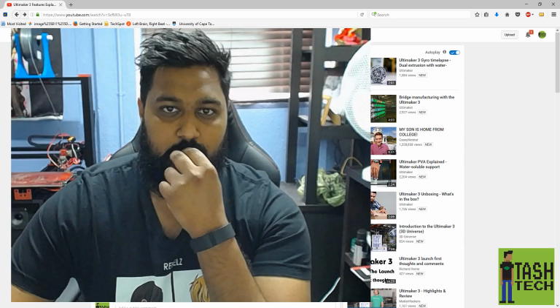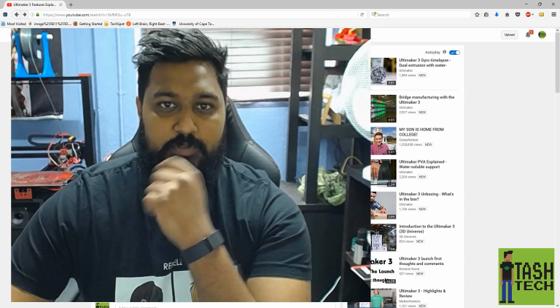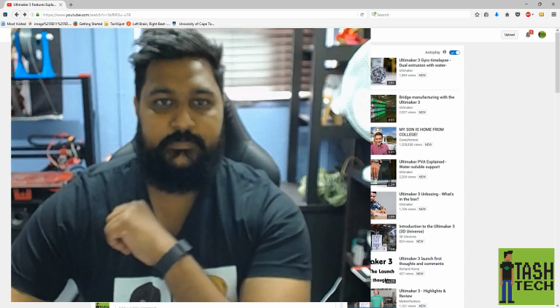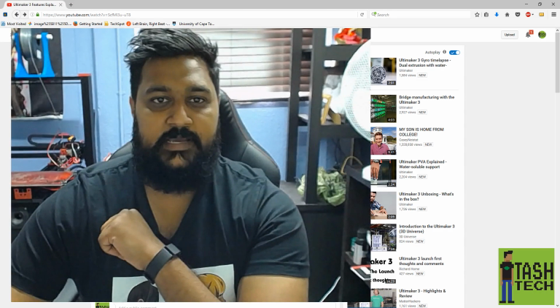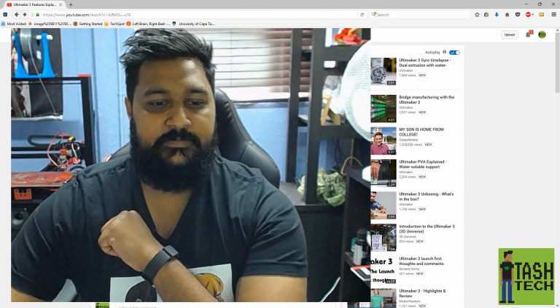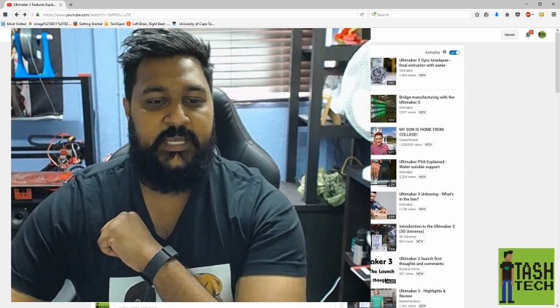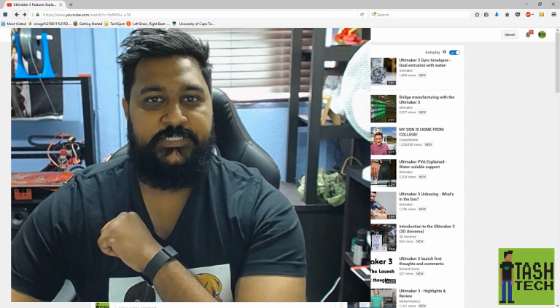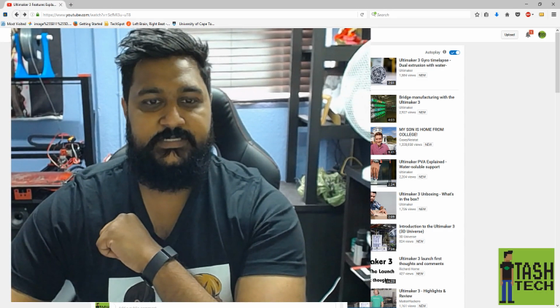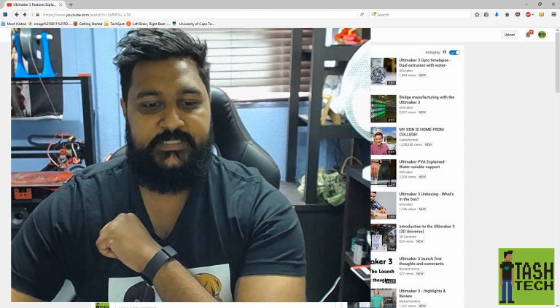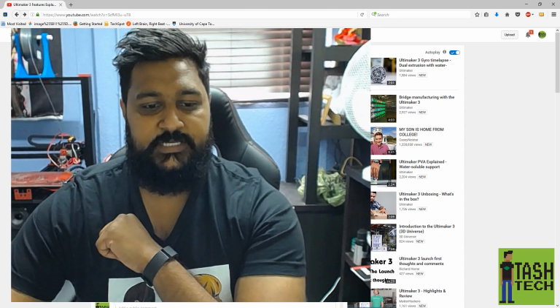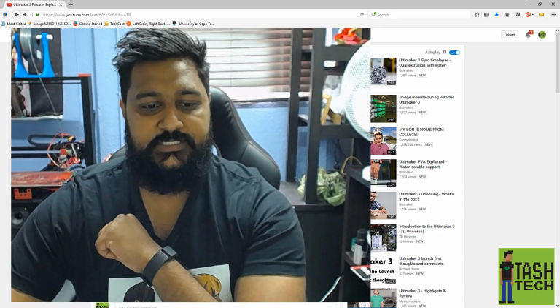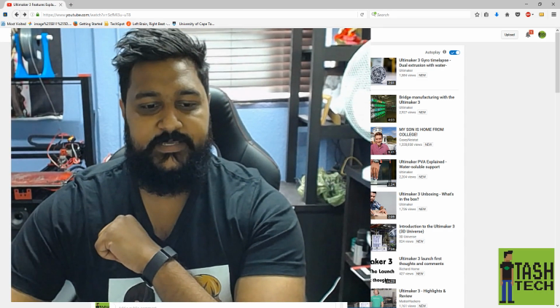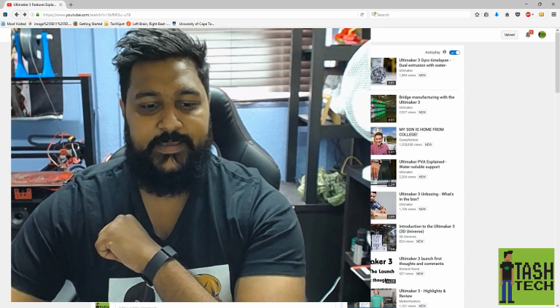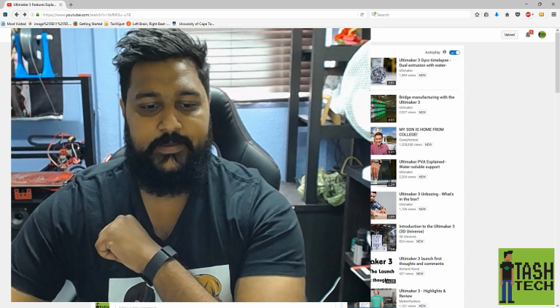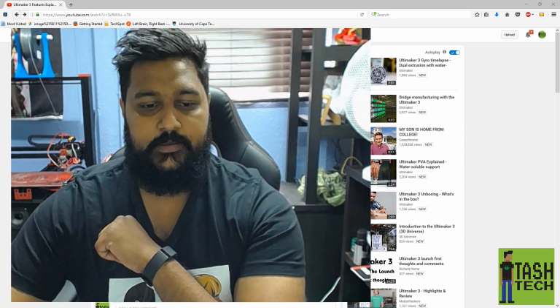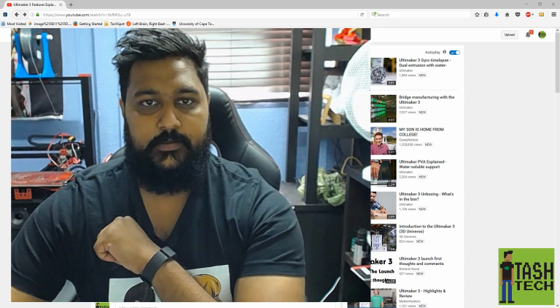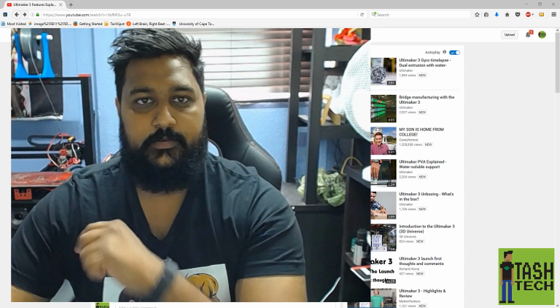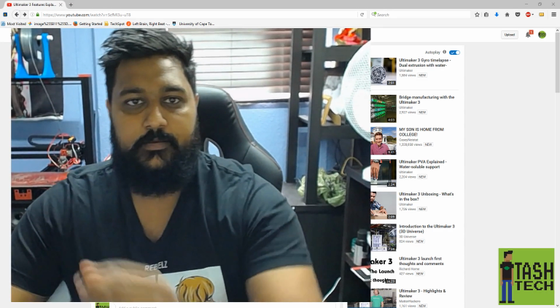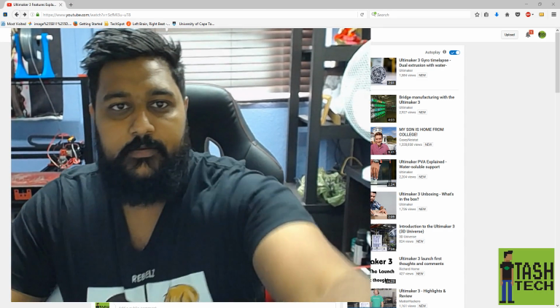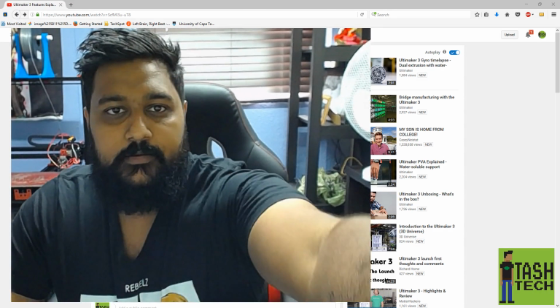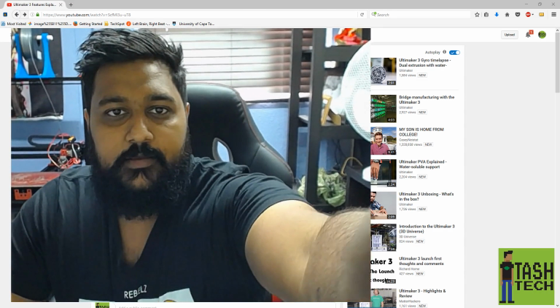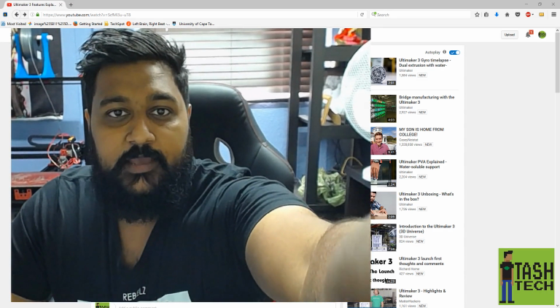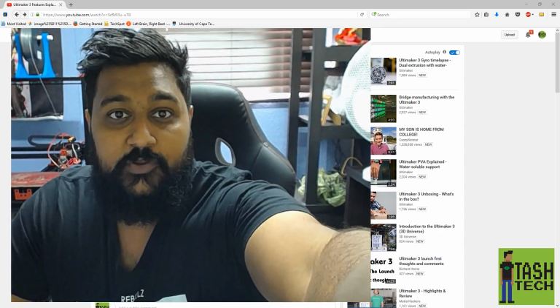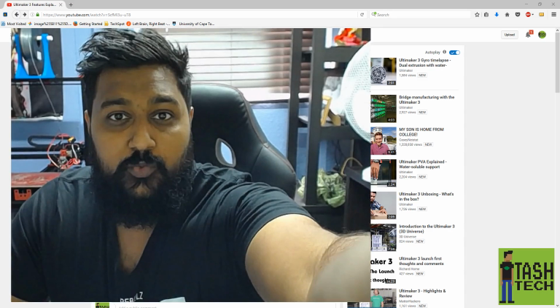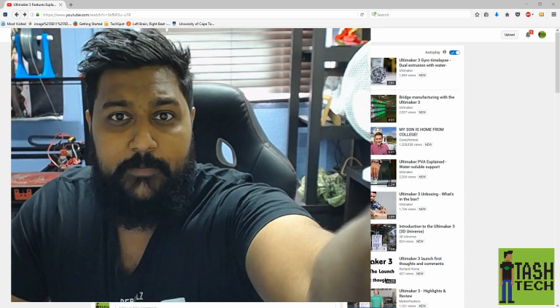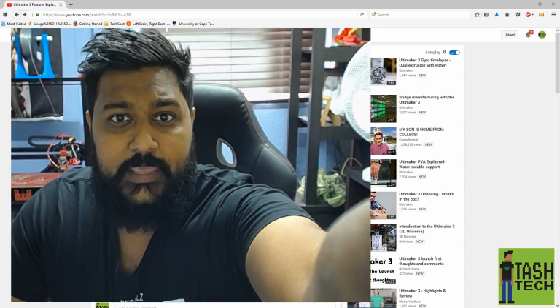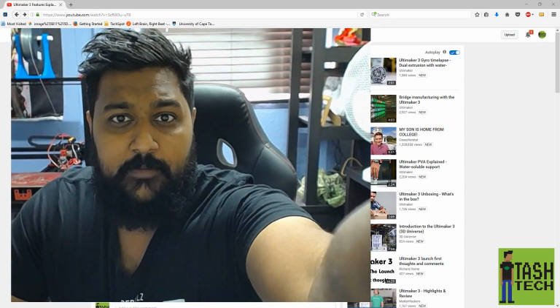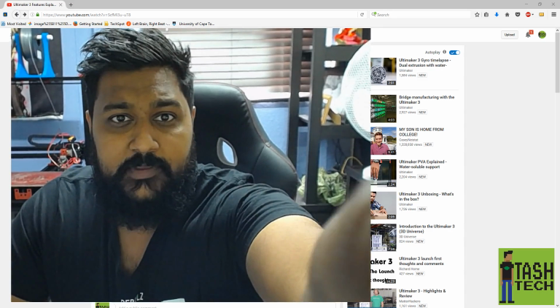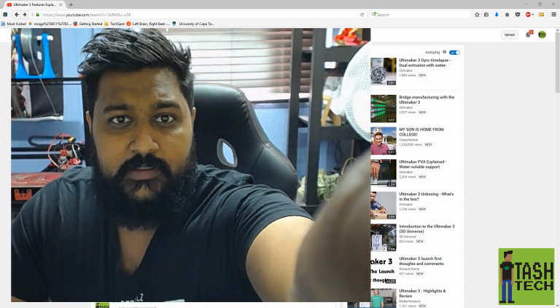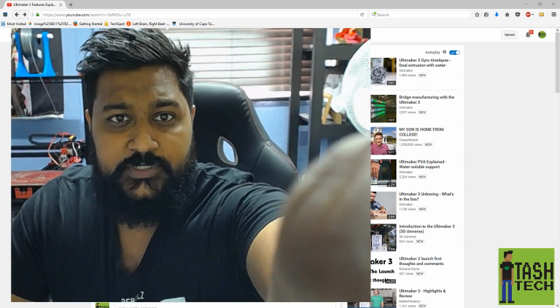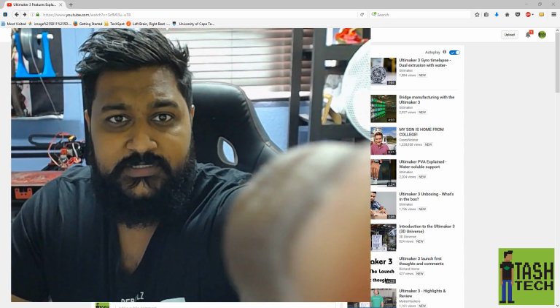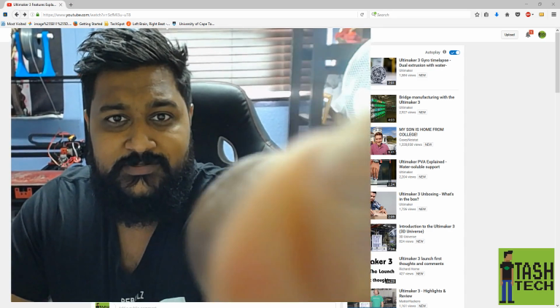What's up guys, I'm Tash and this is Tash Tech. I have a new webcam here that I'm trying to use.